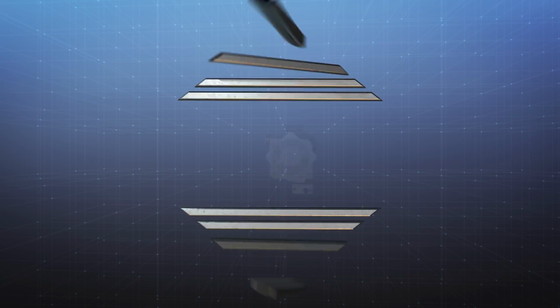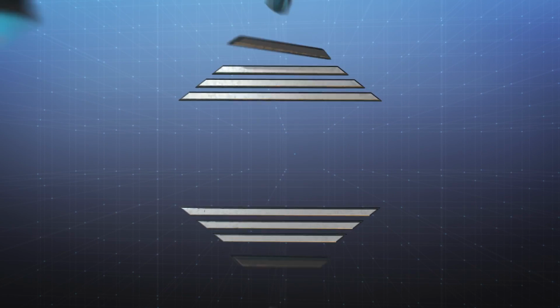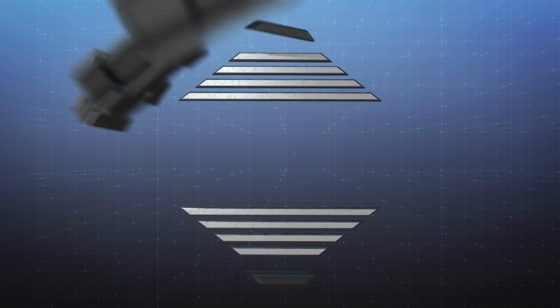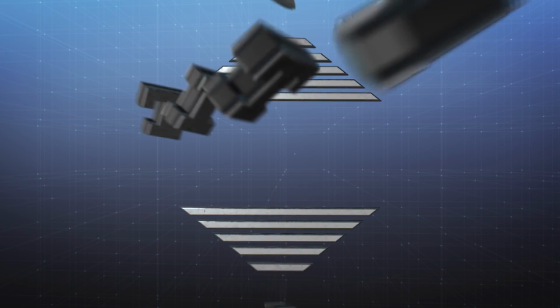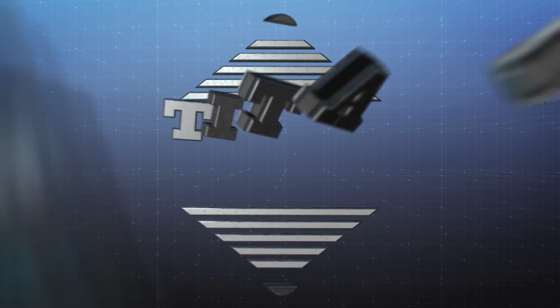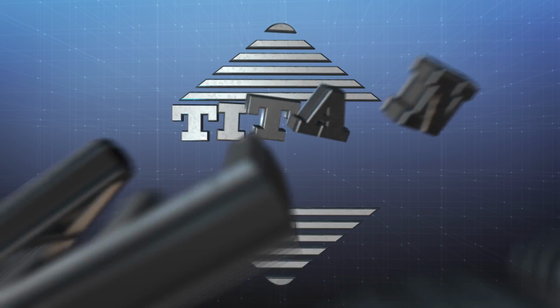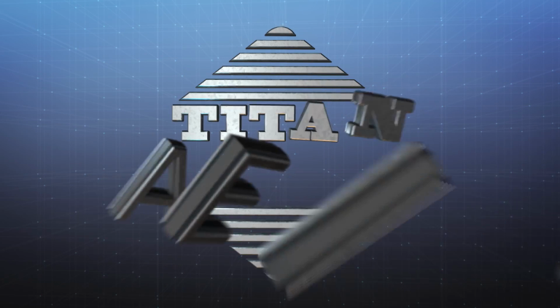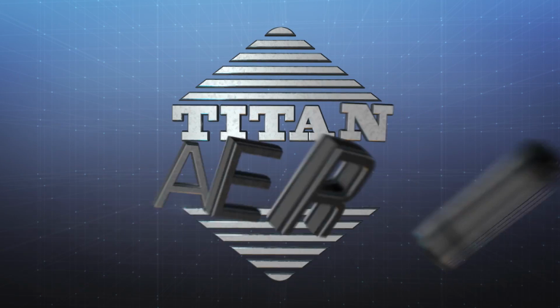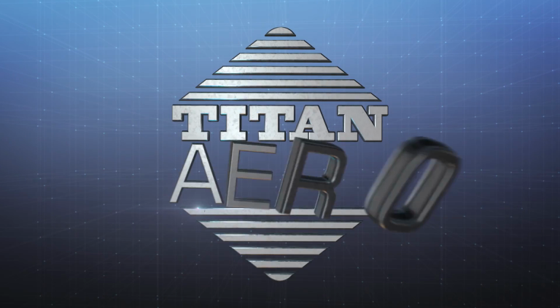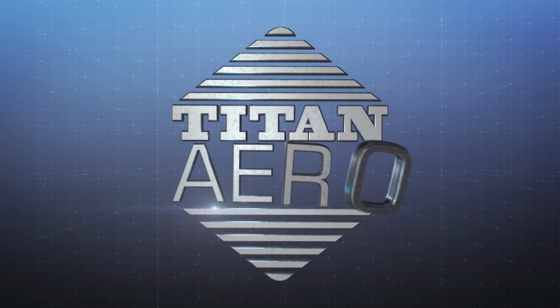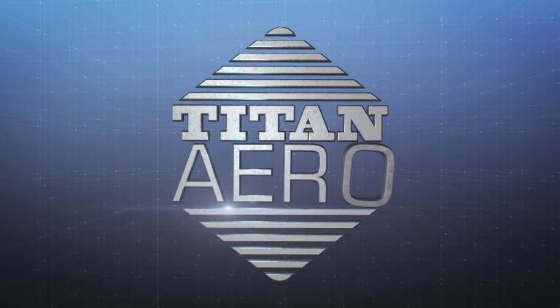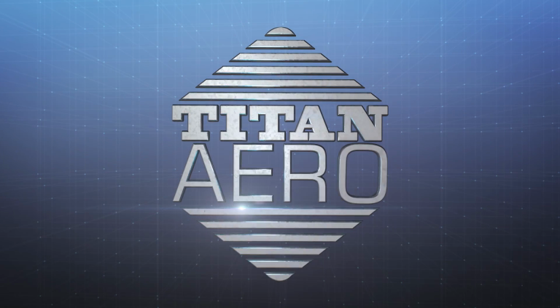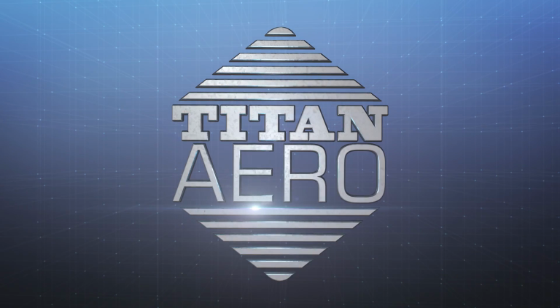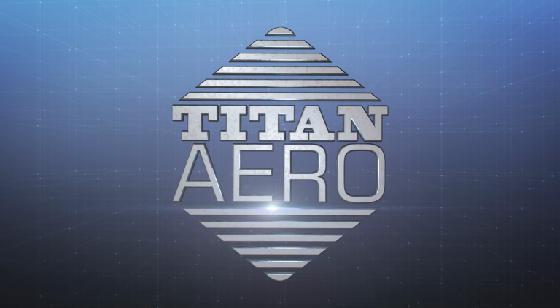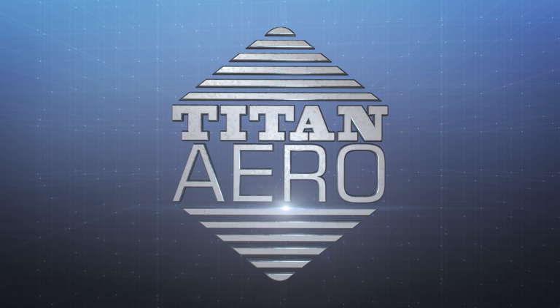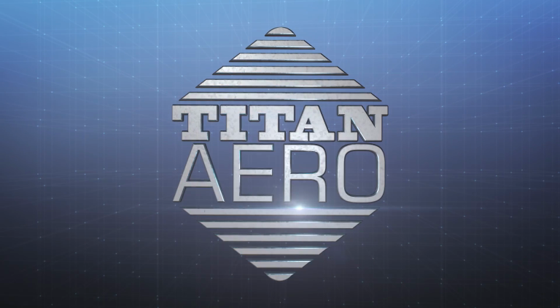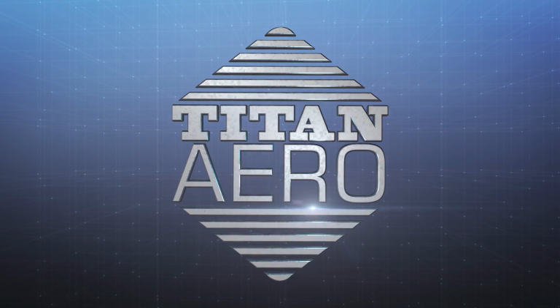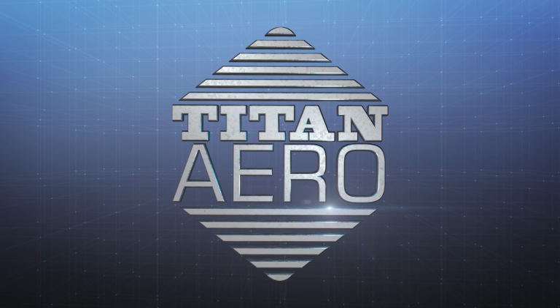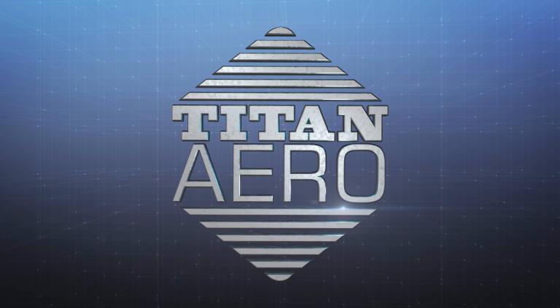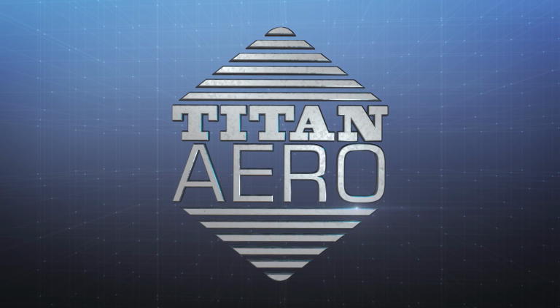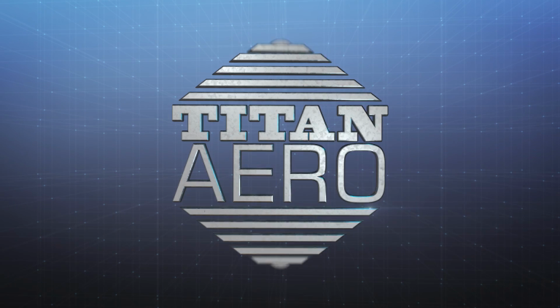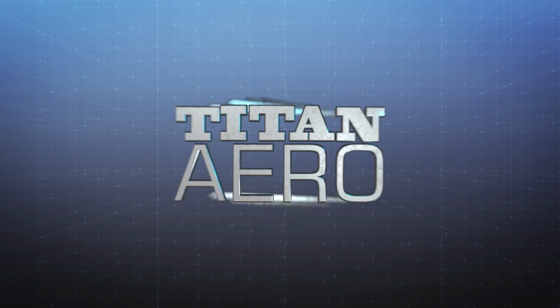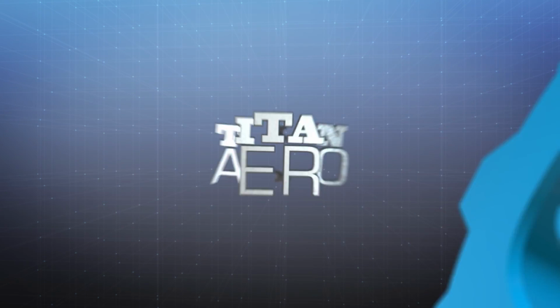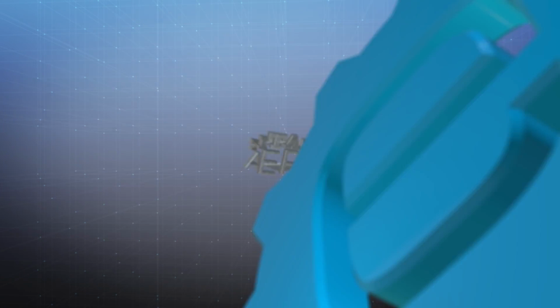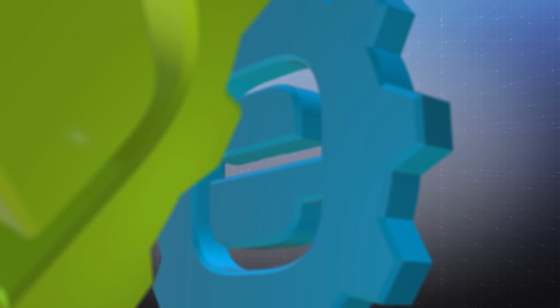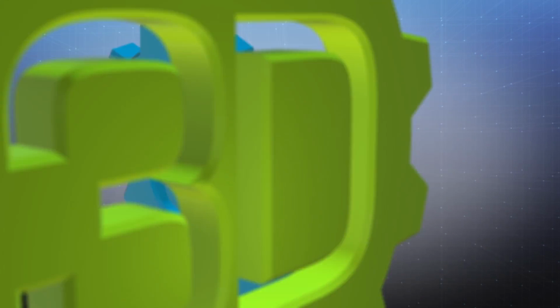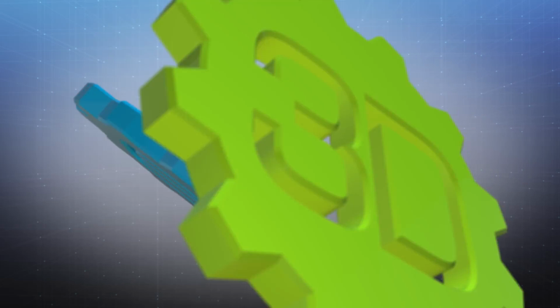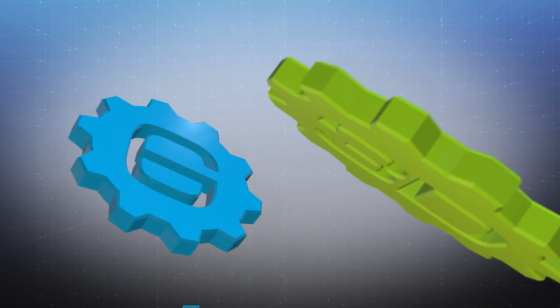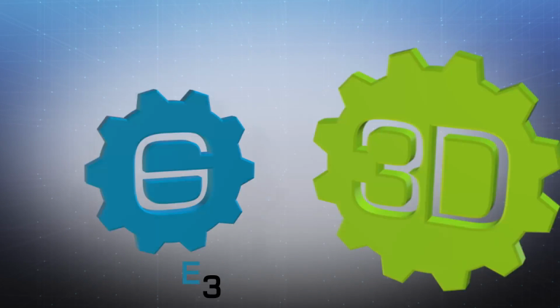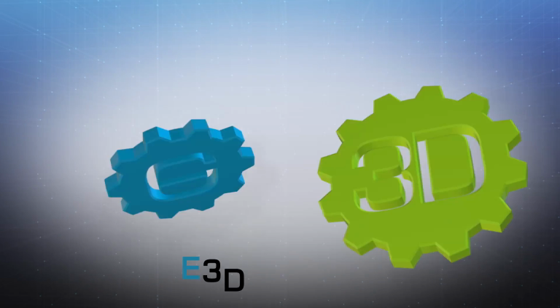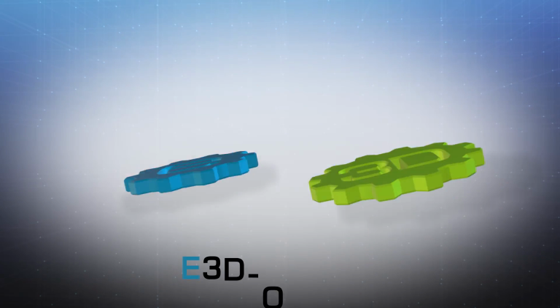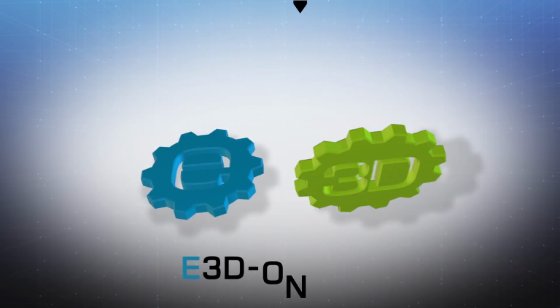Titan Aero is available now from E3D and our genuine resellers worldwide.